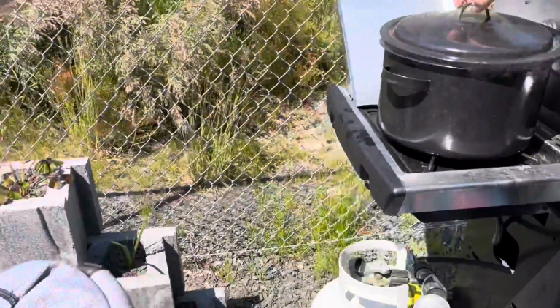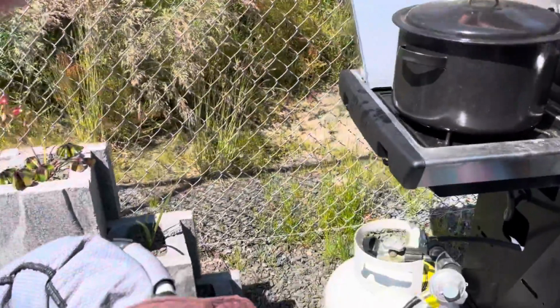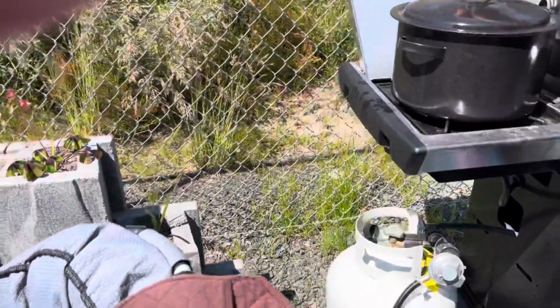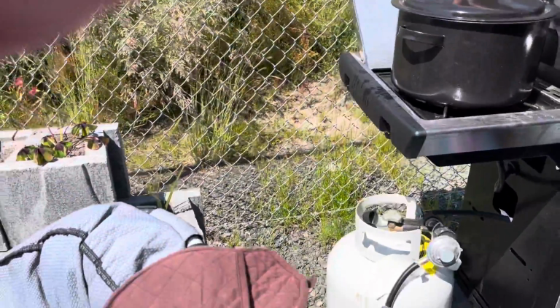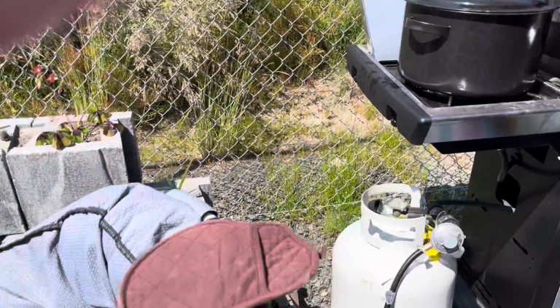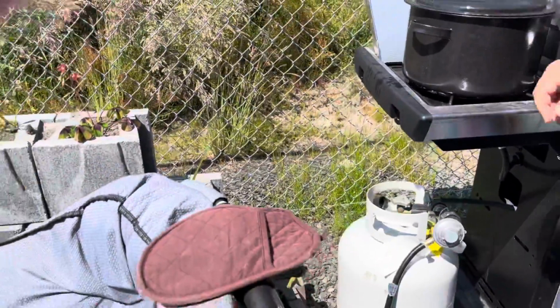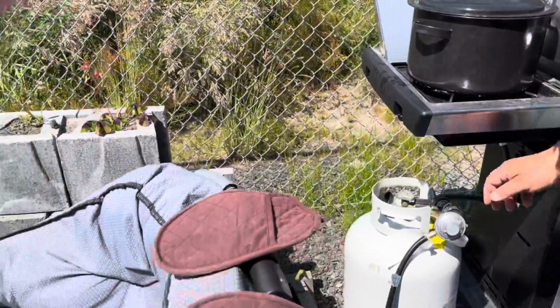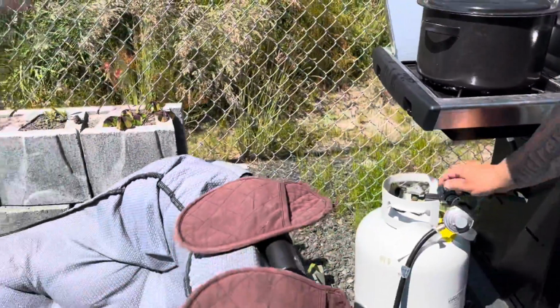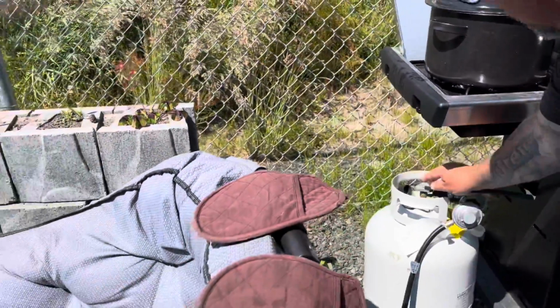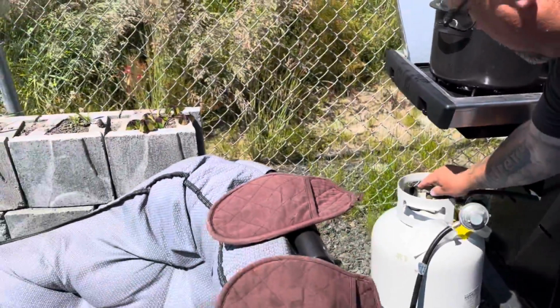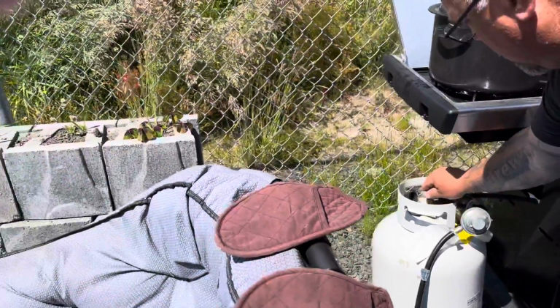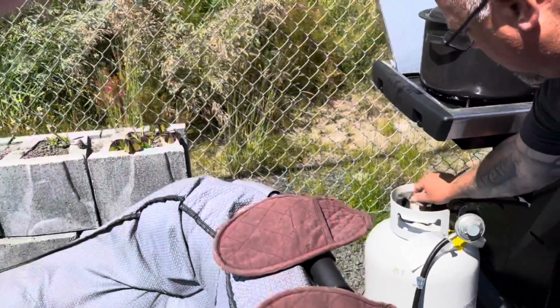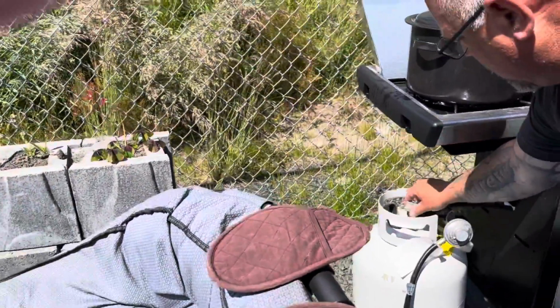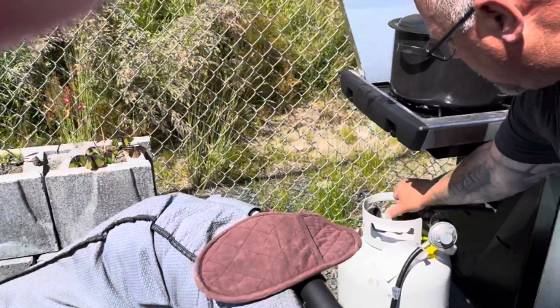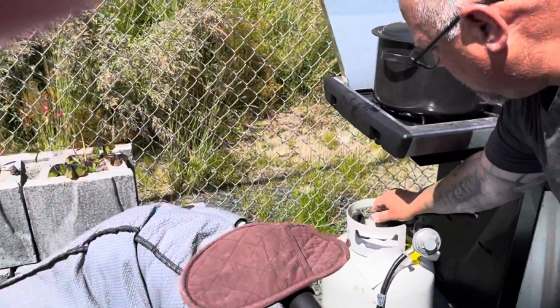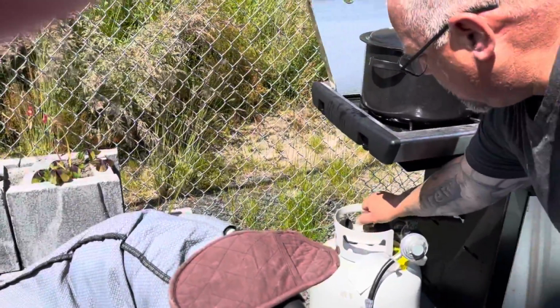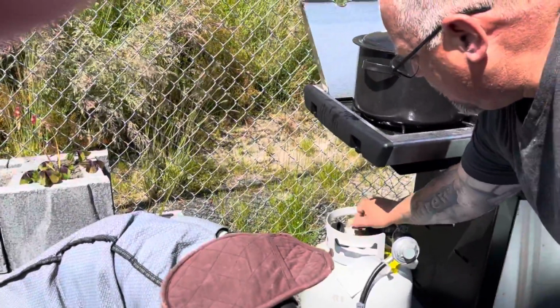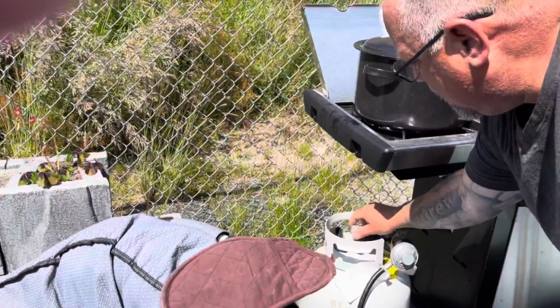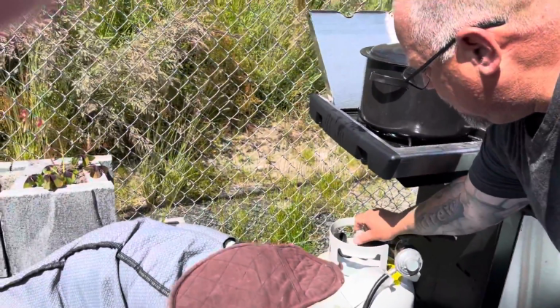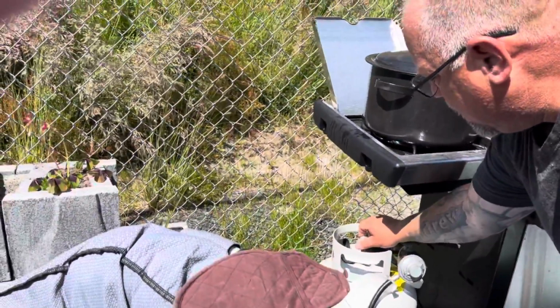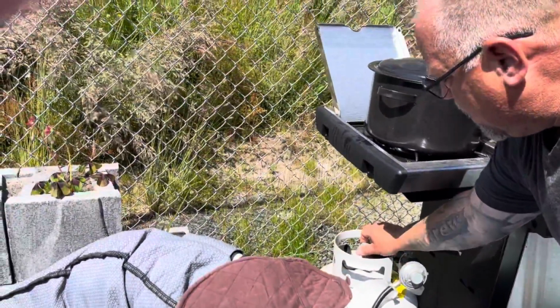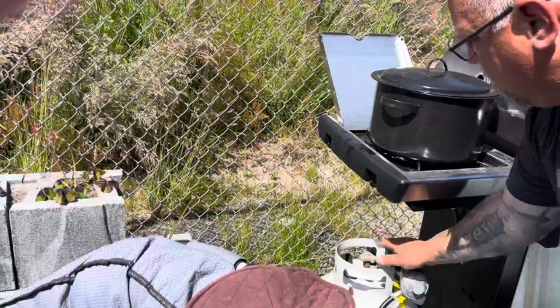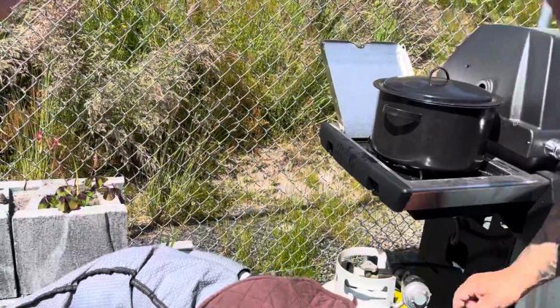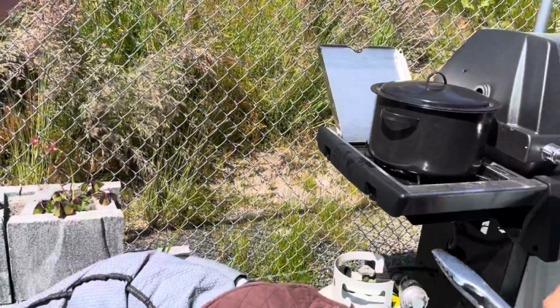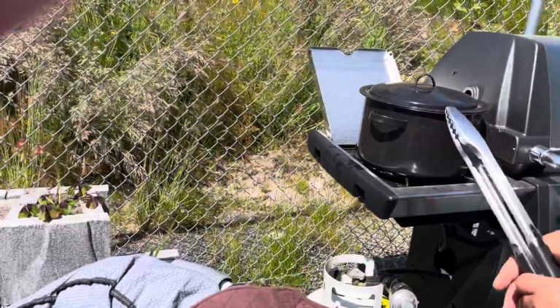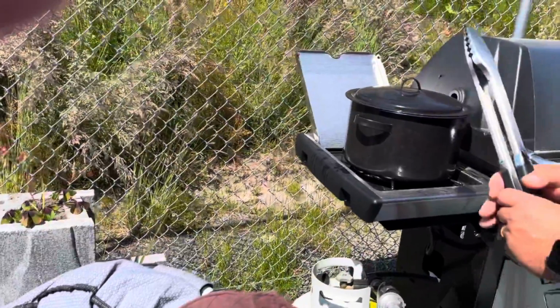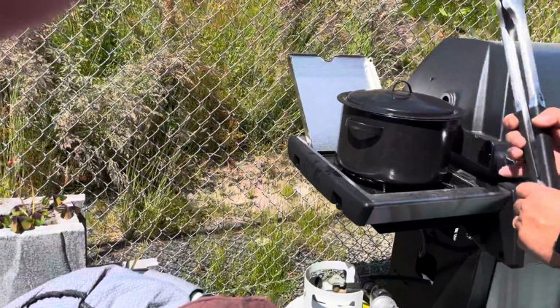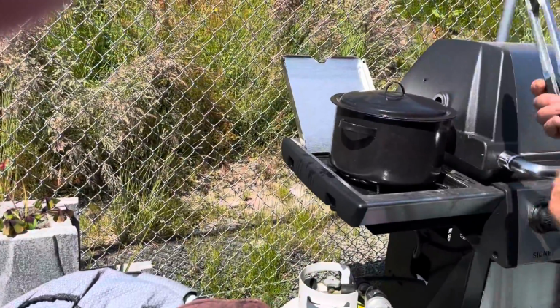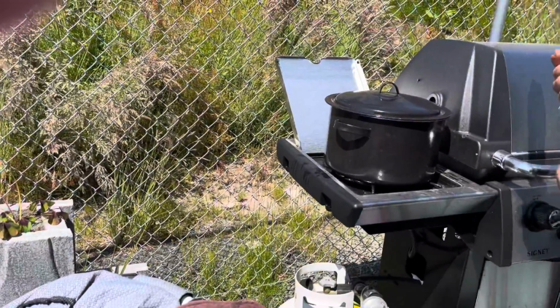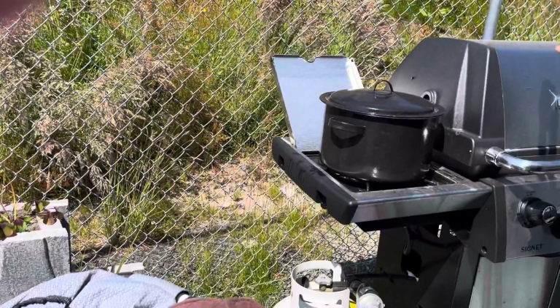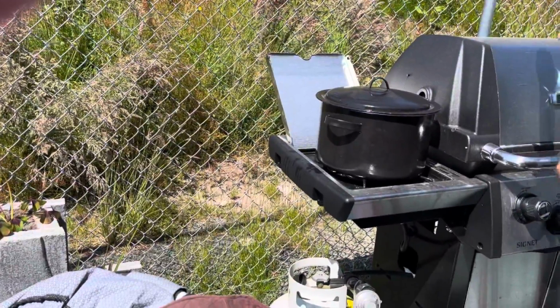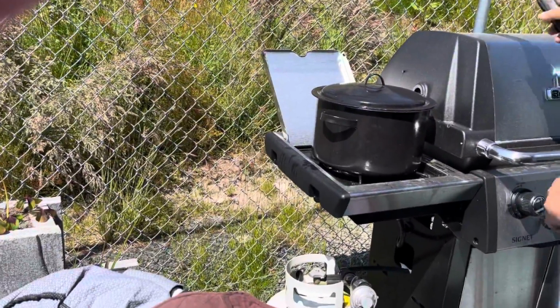So Mark's gonna take it over and we're gonna shock it with some cold water now.